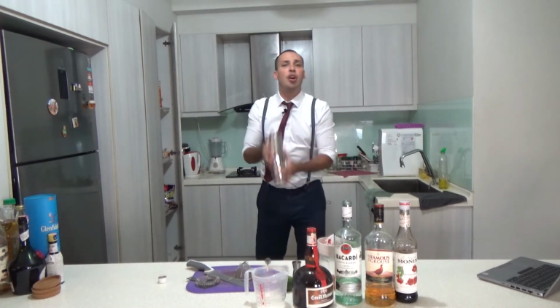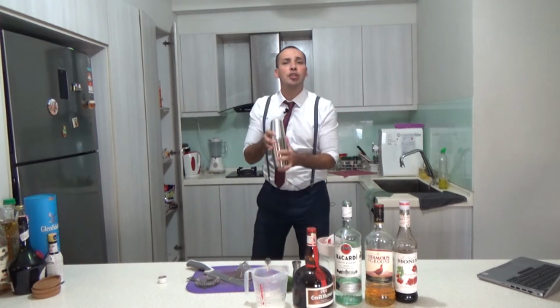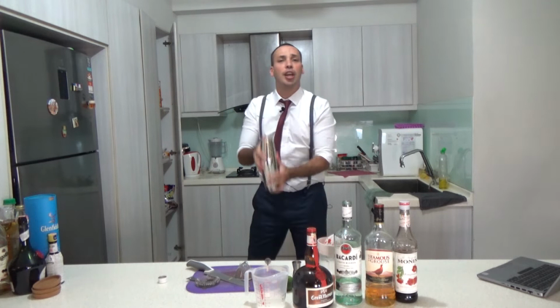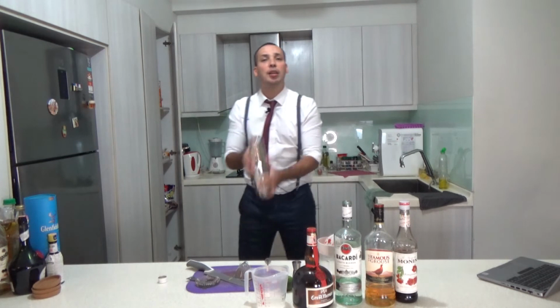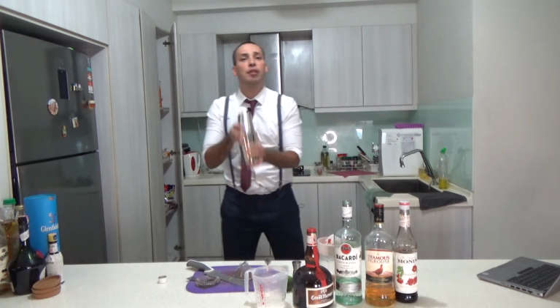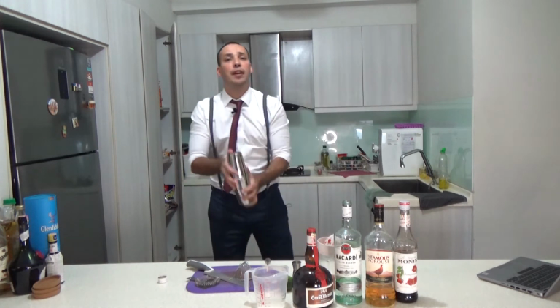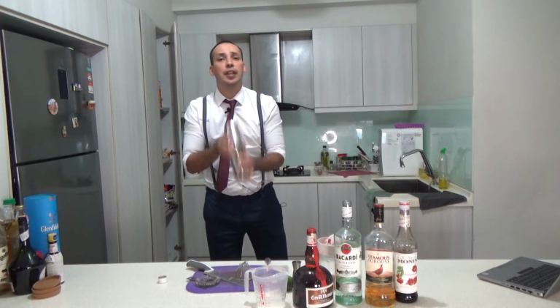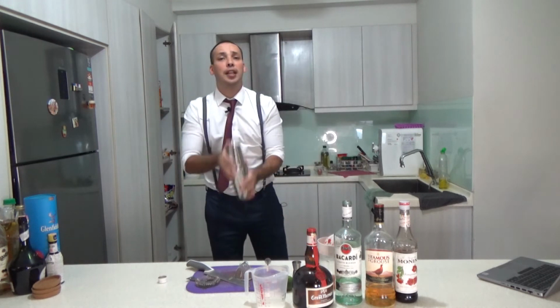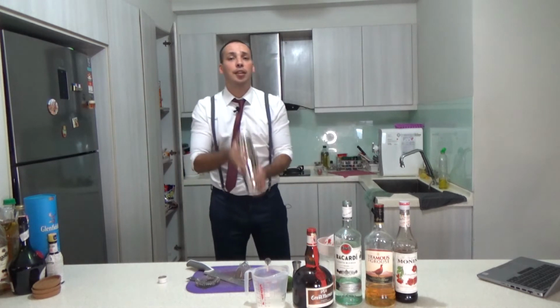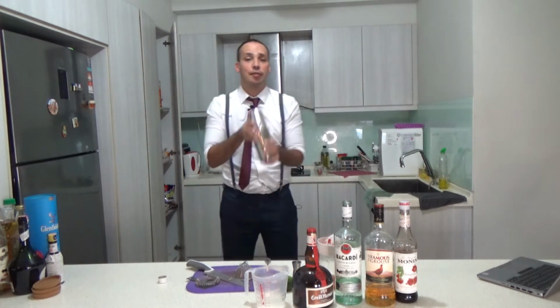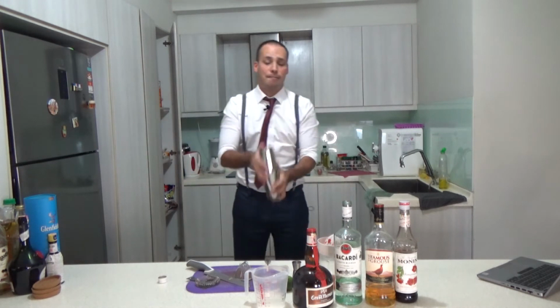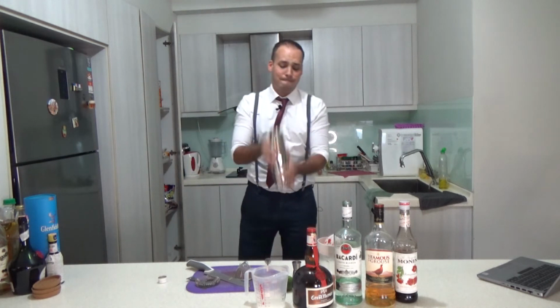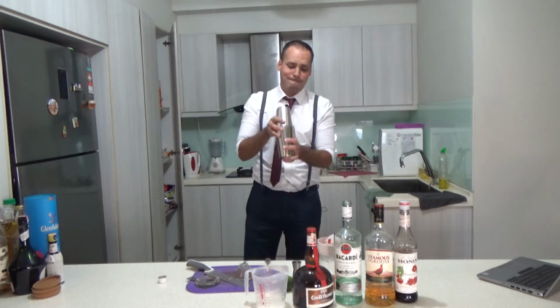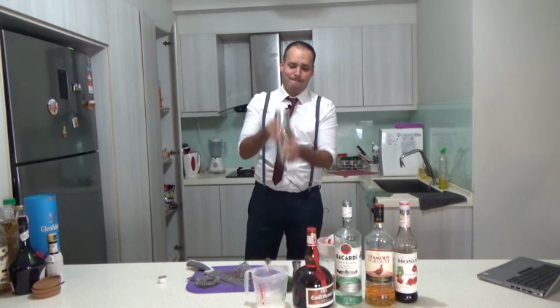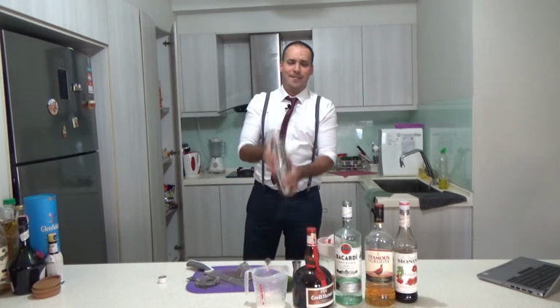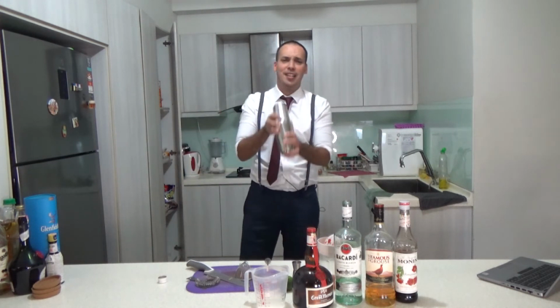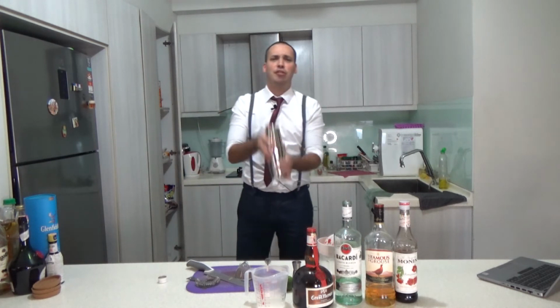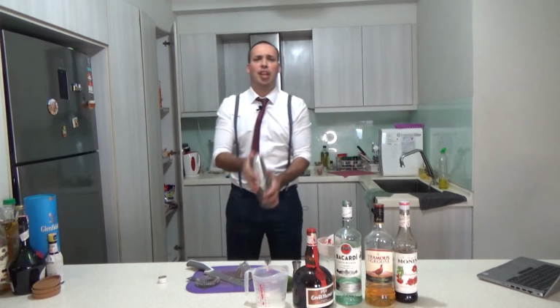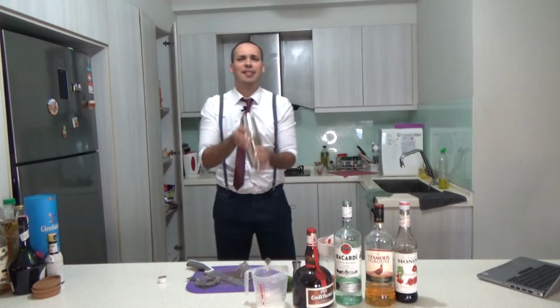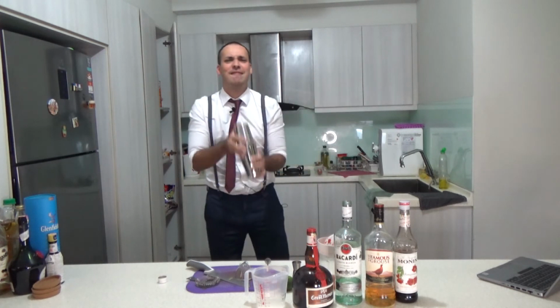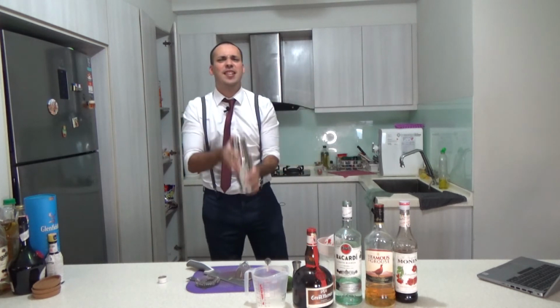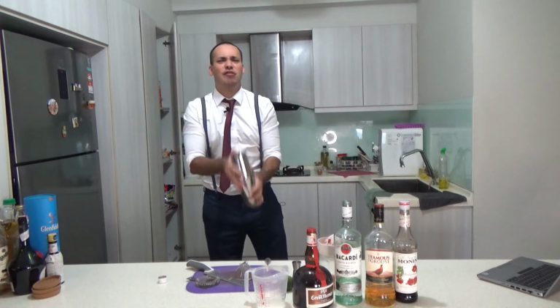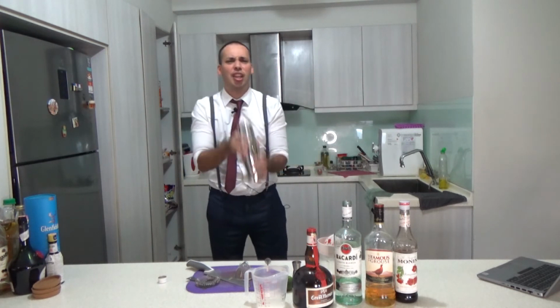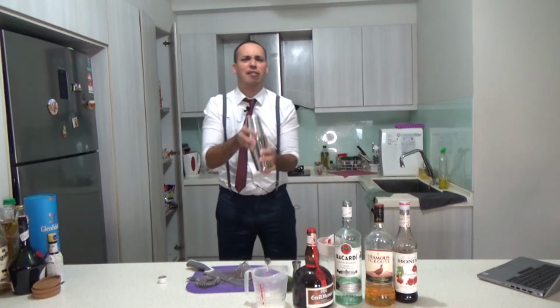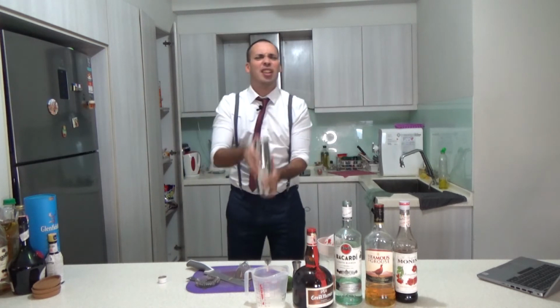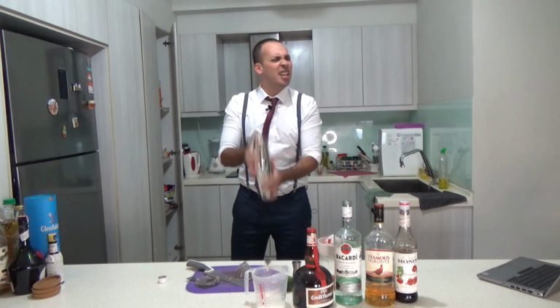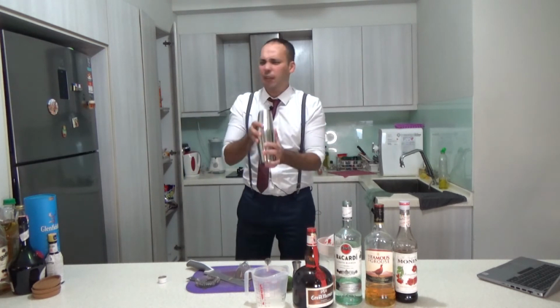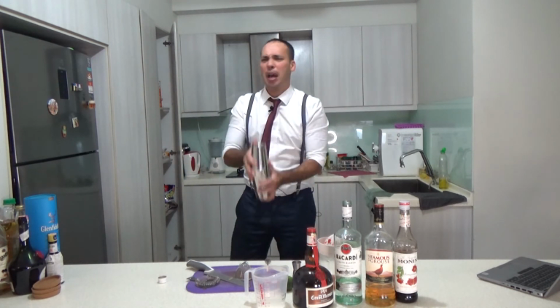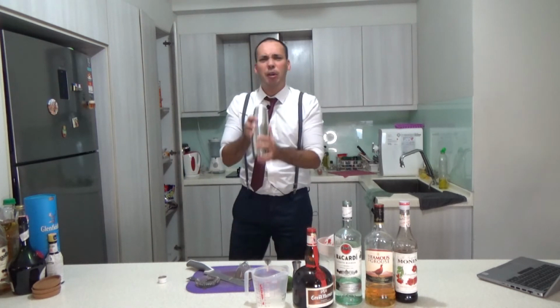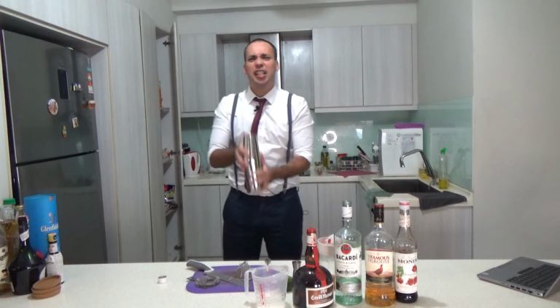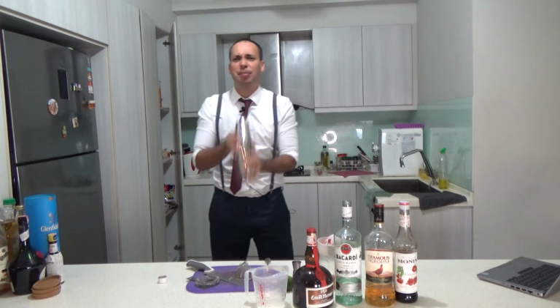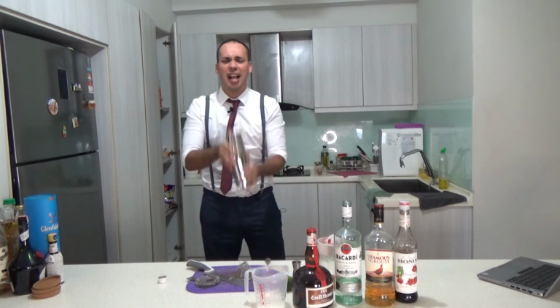The longer you shake, the more fluffy it gets. Give it power and smile, baby.